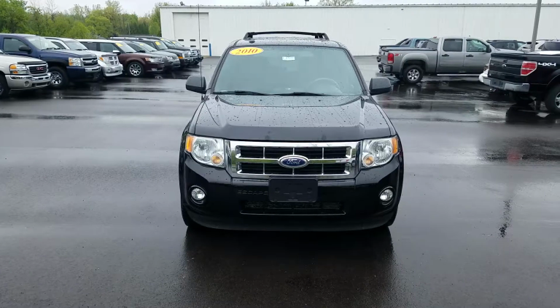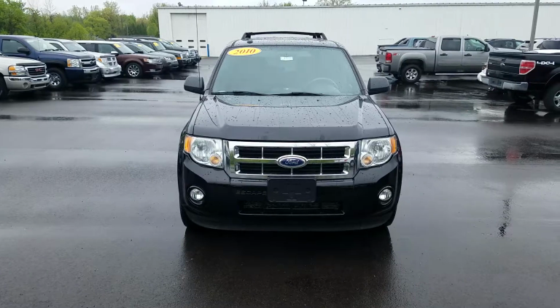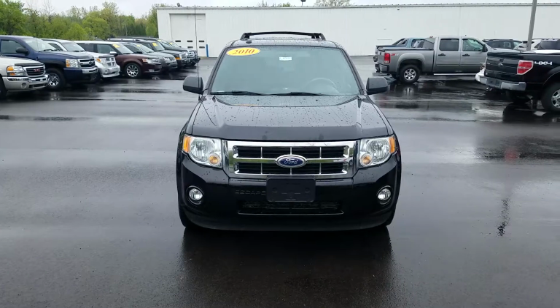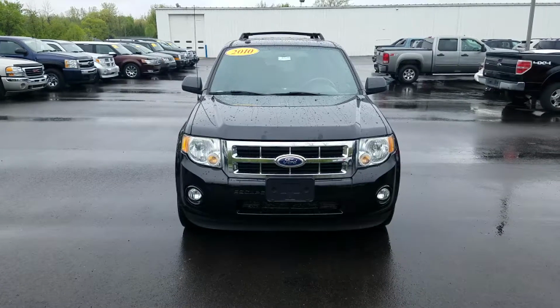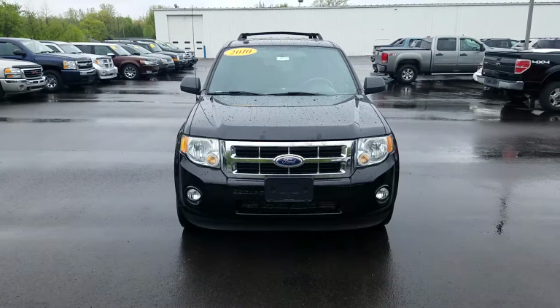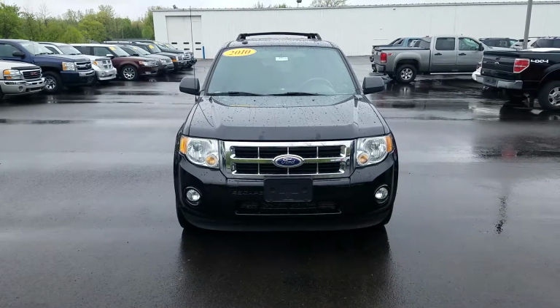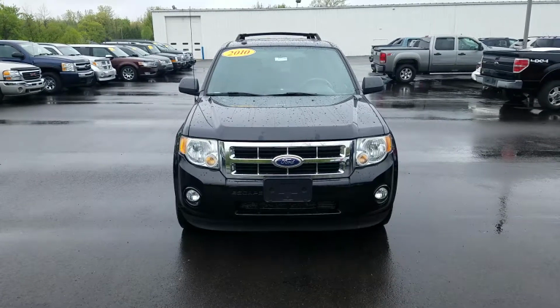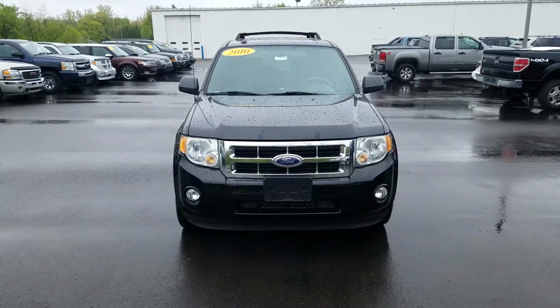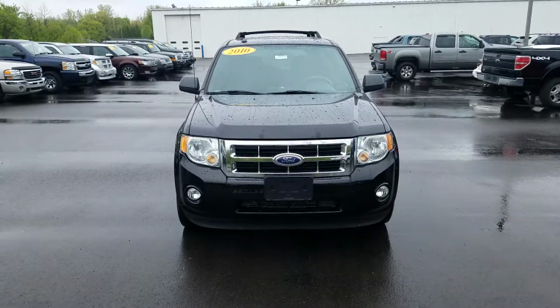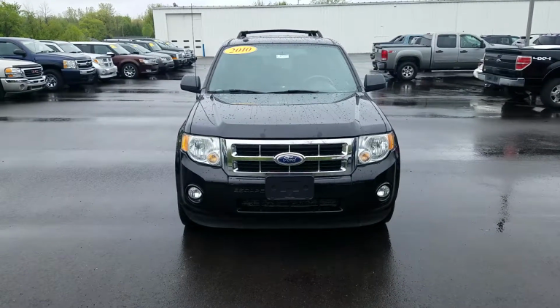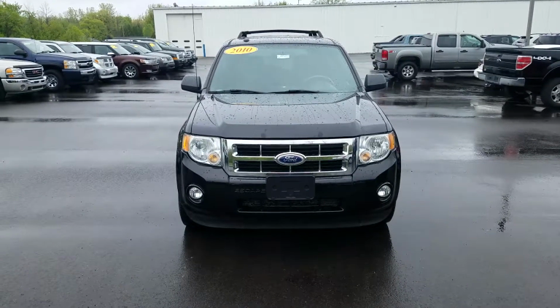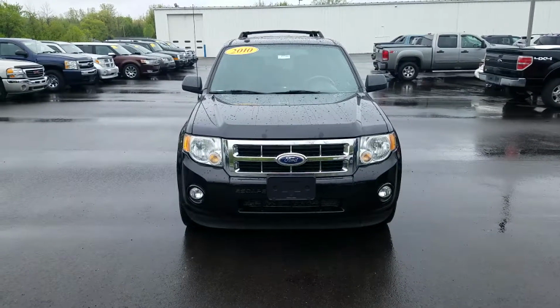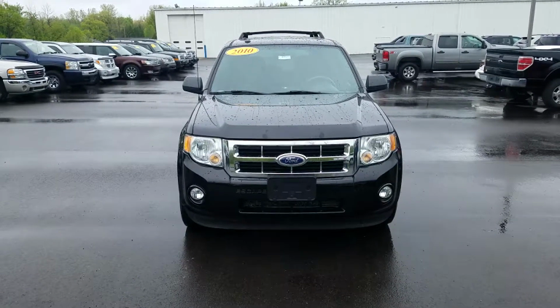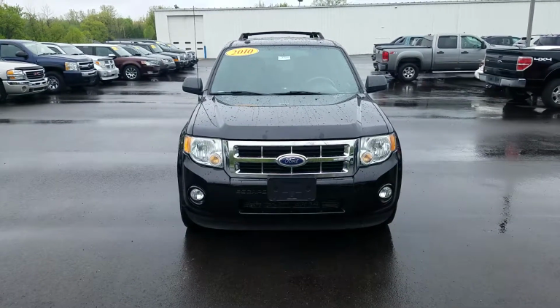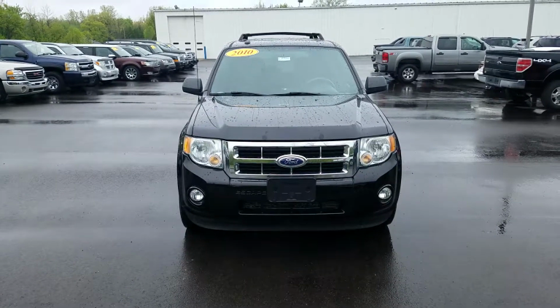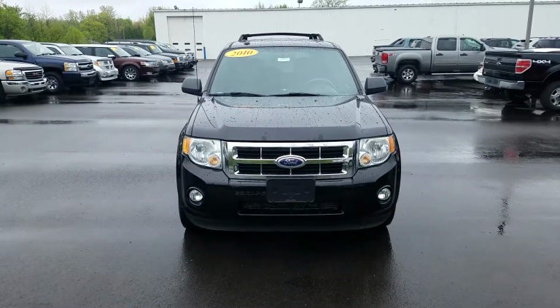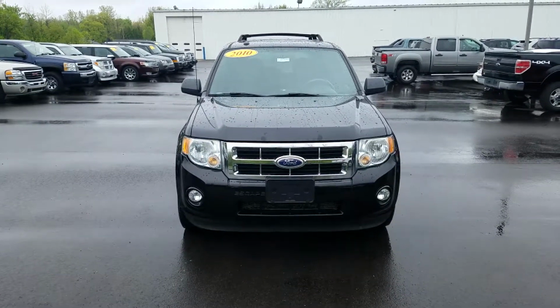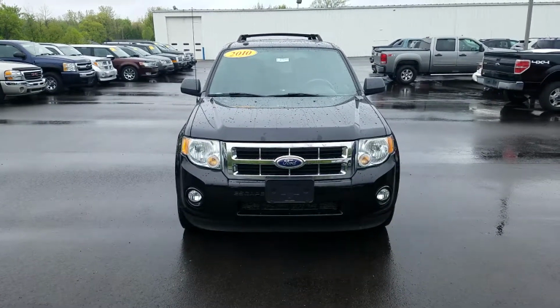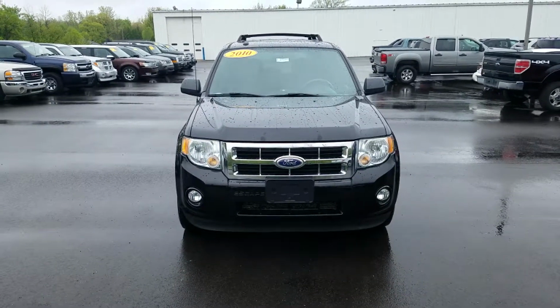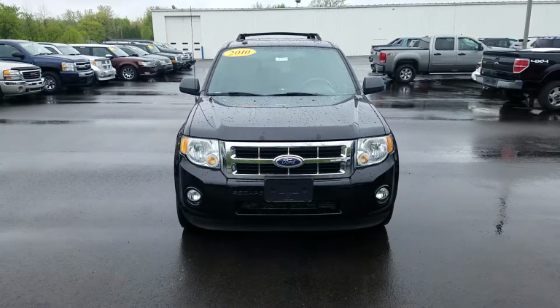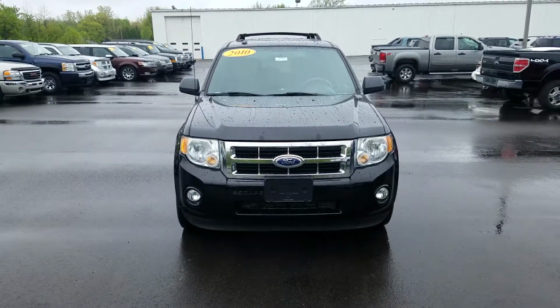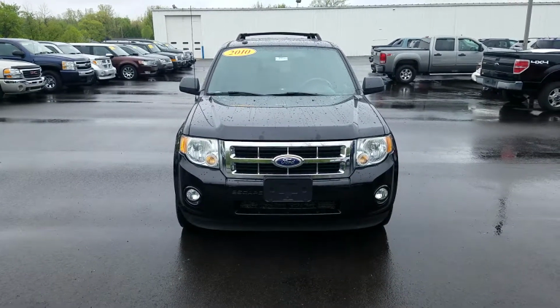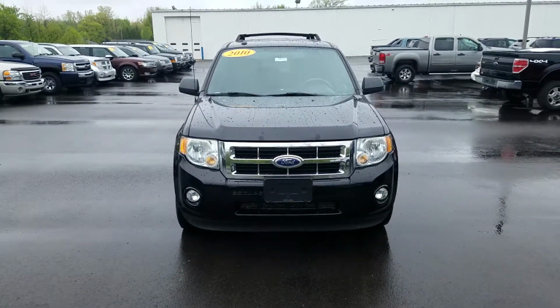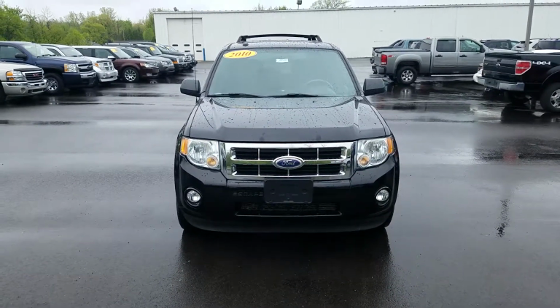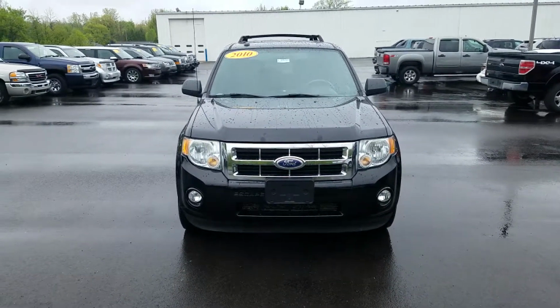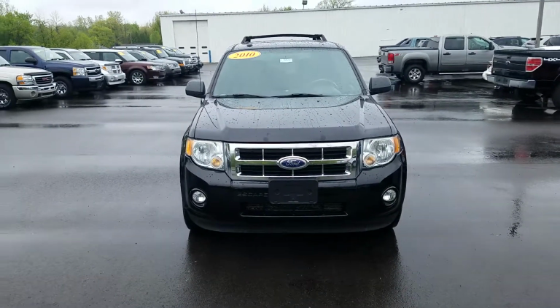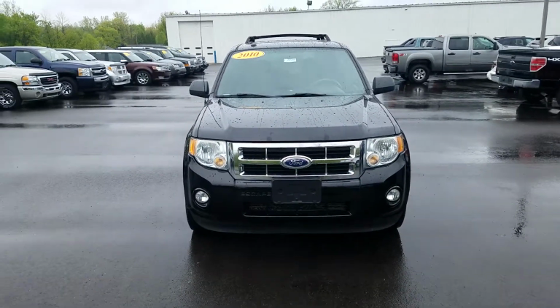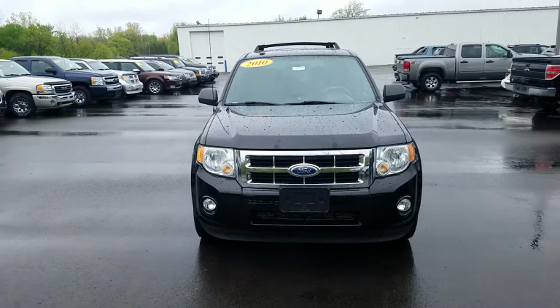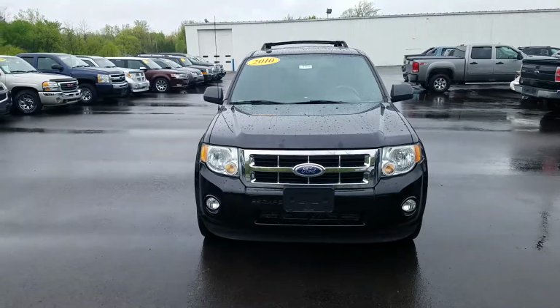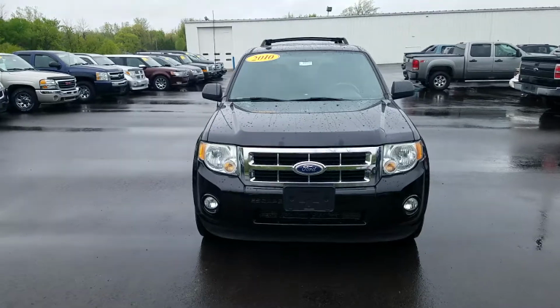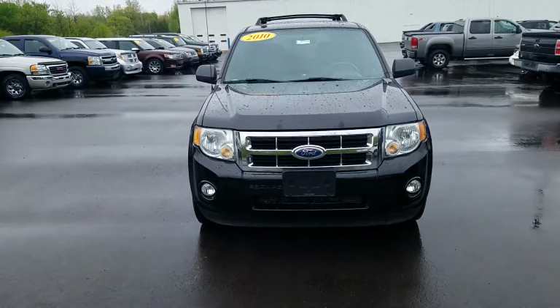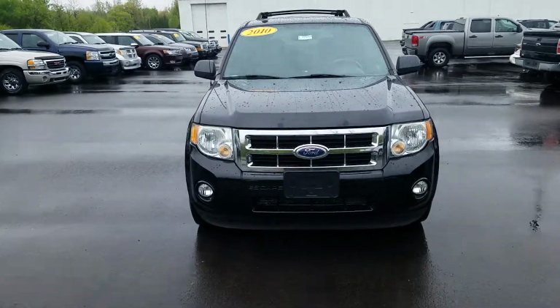Hey, this is Cade at ShapeChevelle here to show you a video of this 2010 Ford Escape XLT.